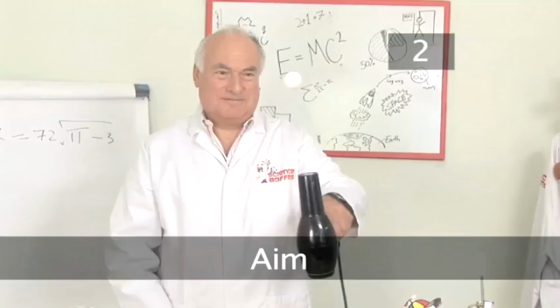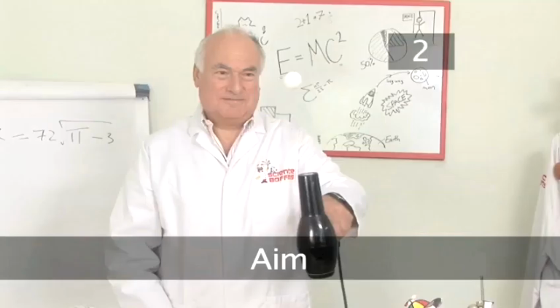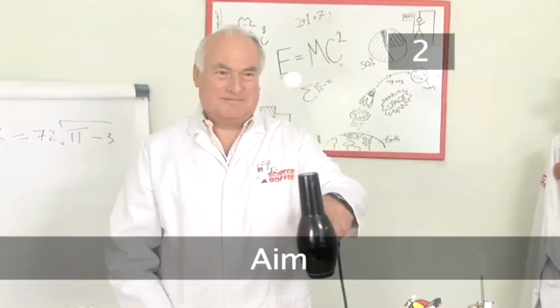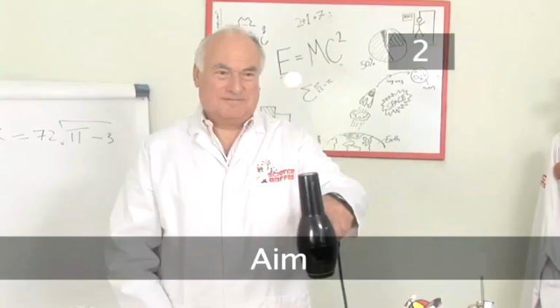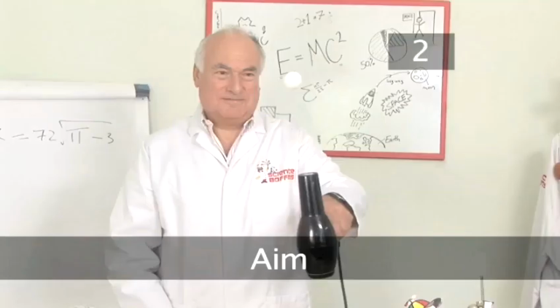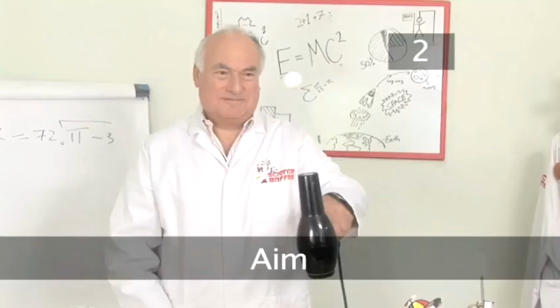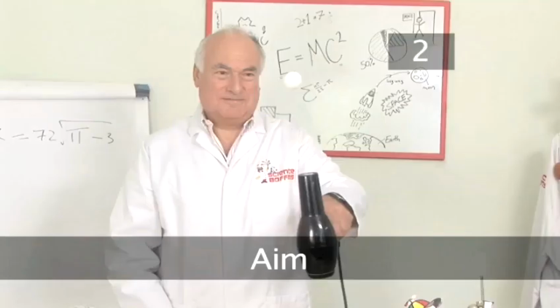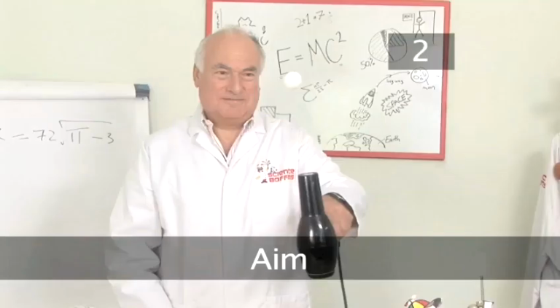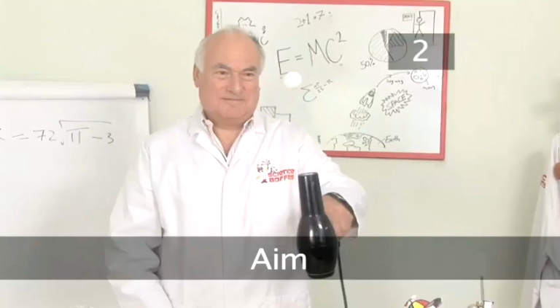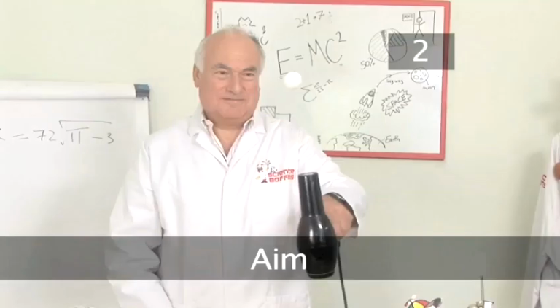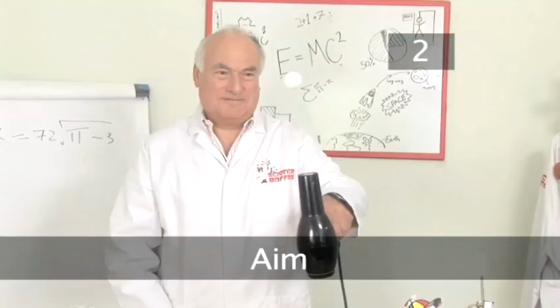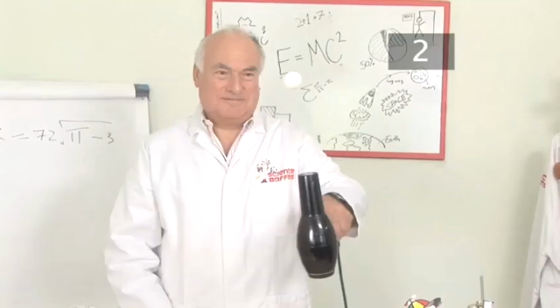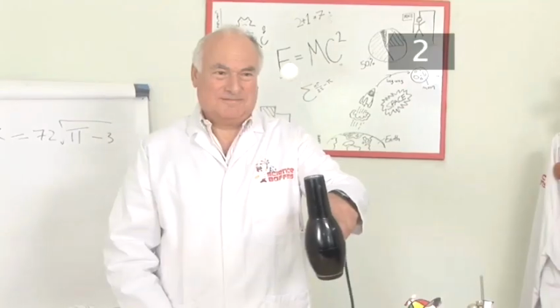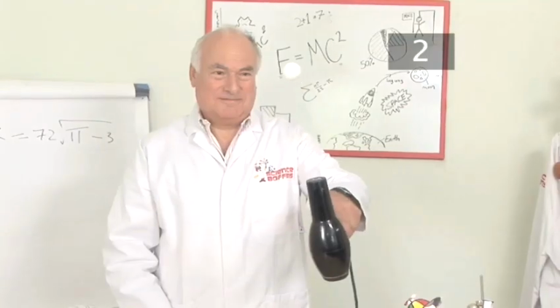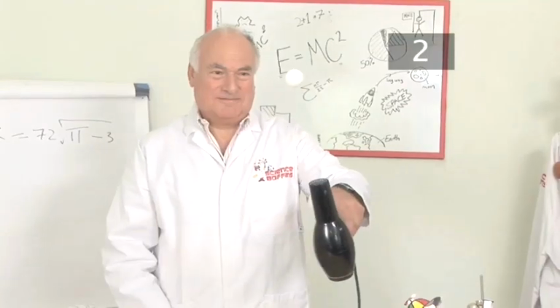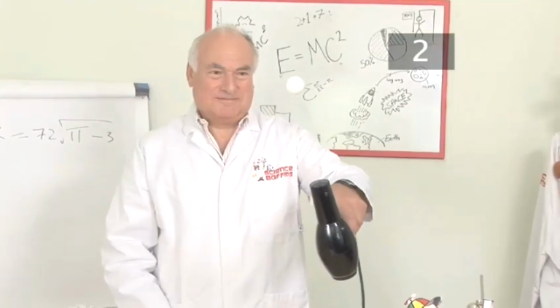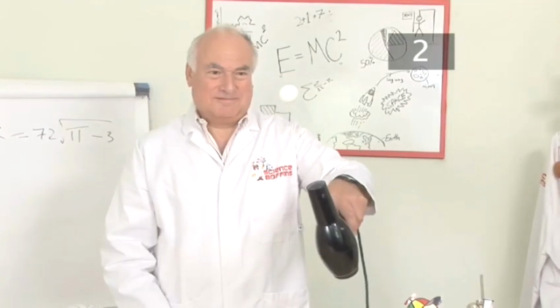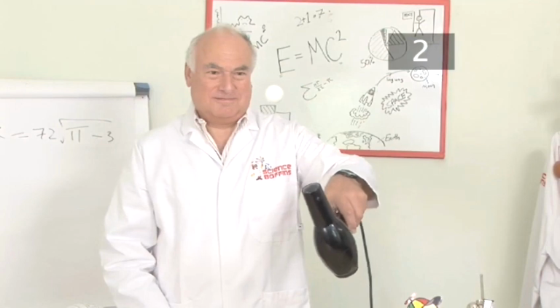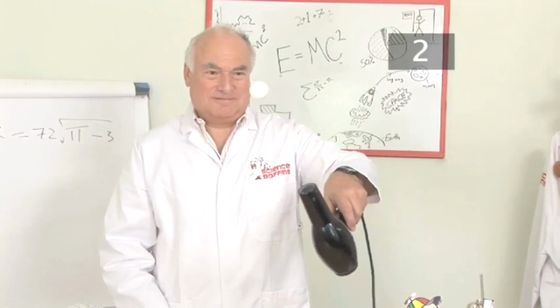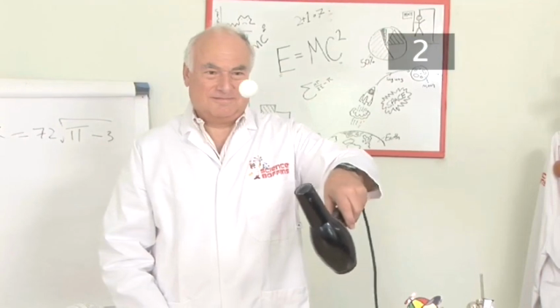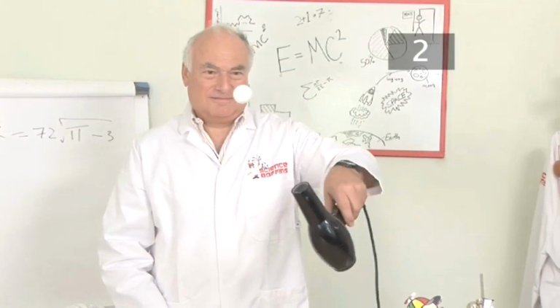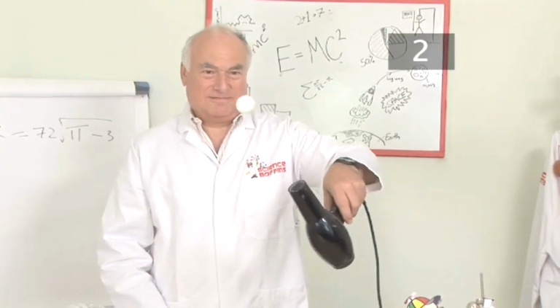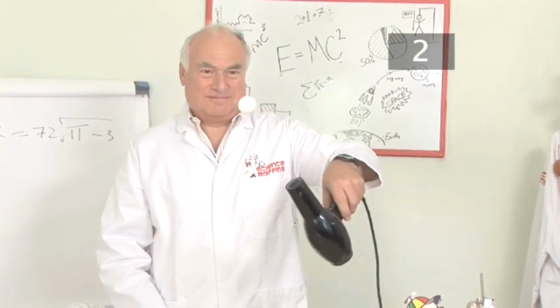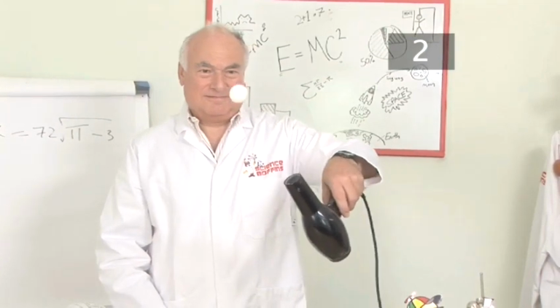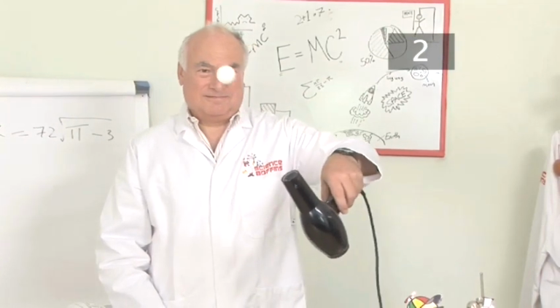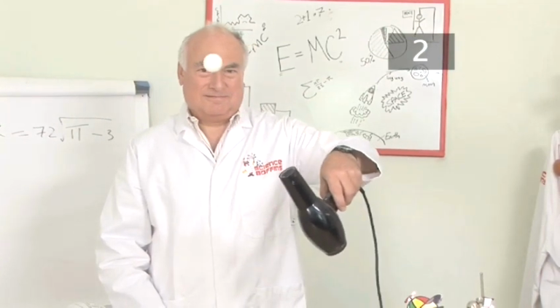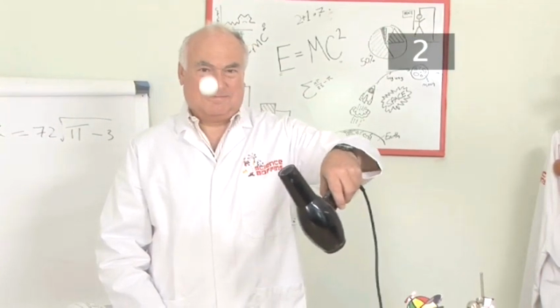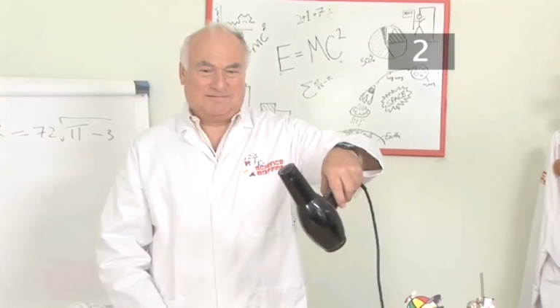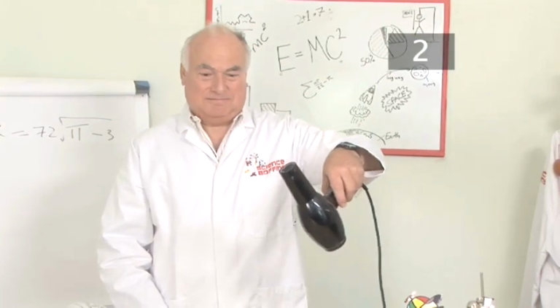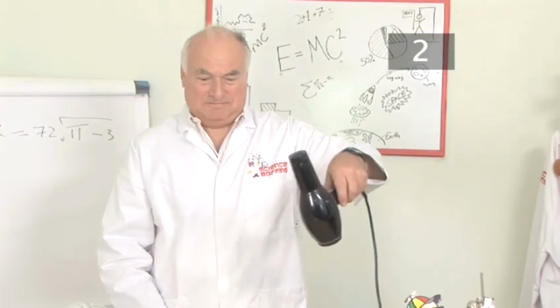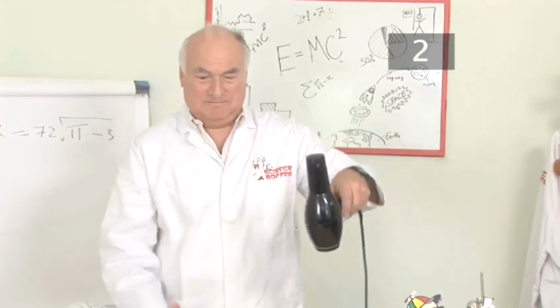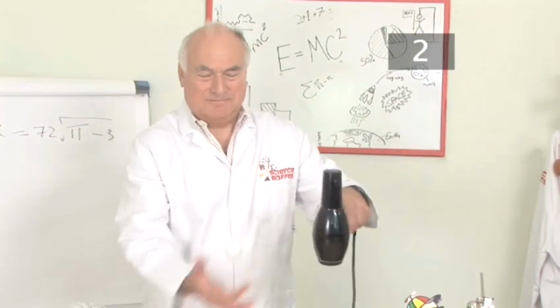Step 2. Aim. The aim of this experiment is to float a ping pong ball in the air.